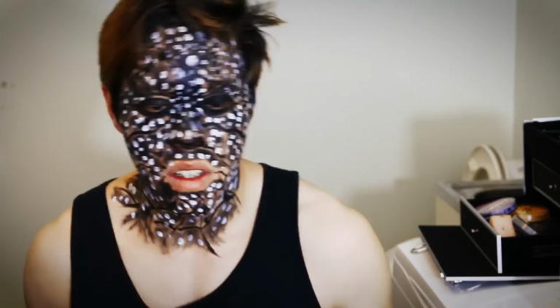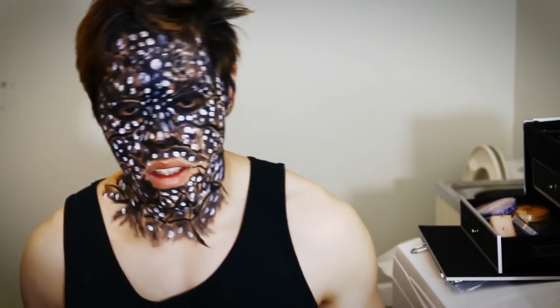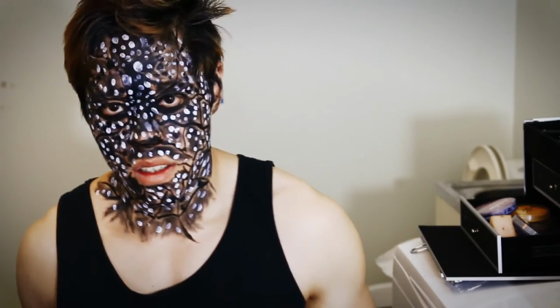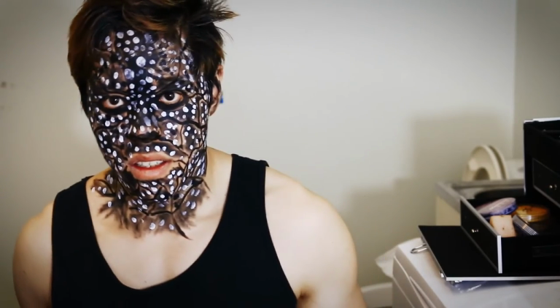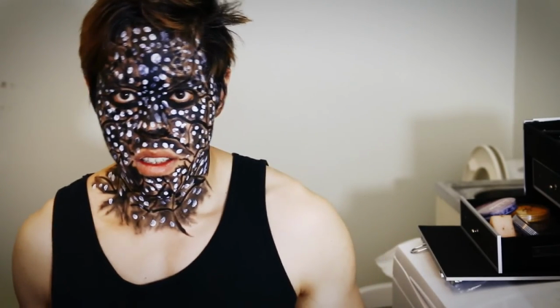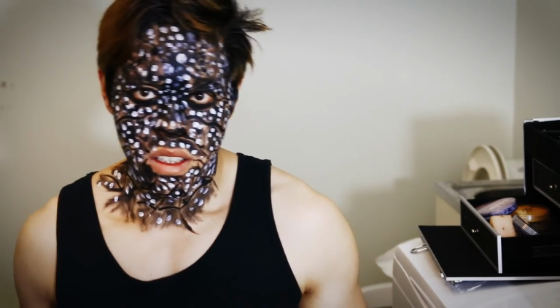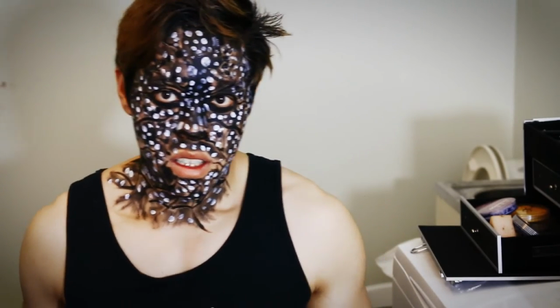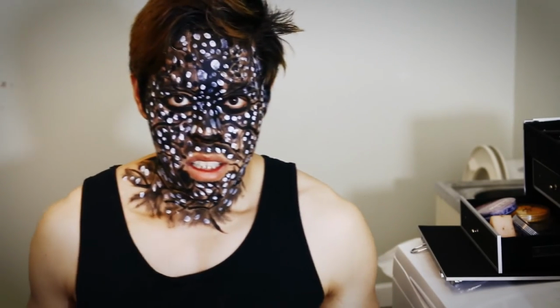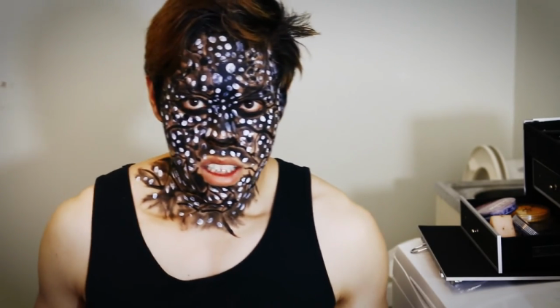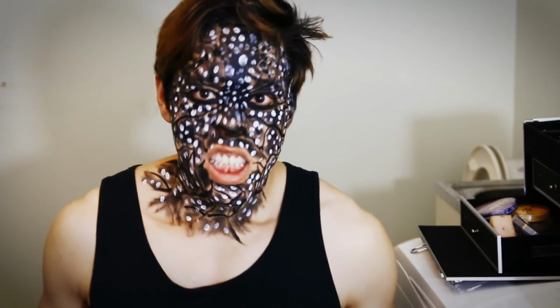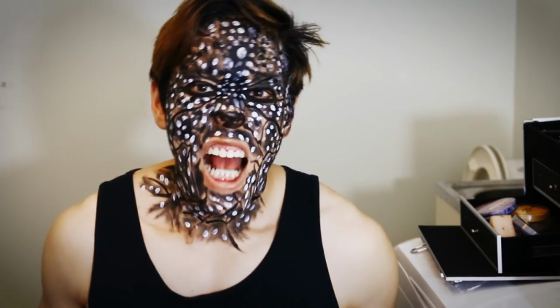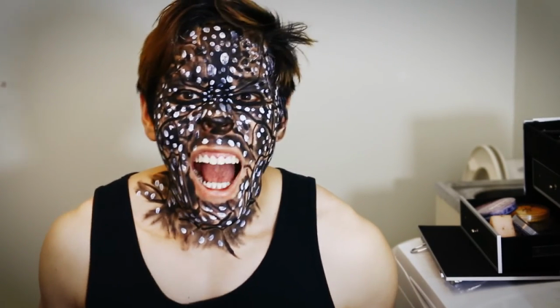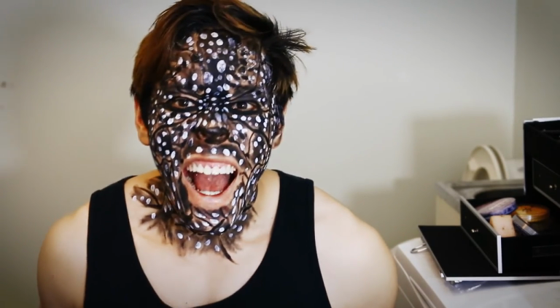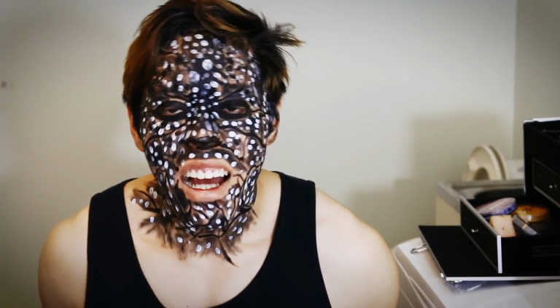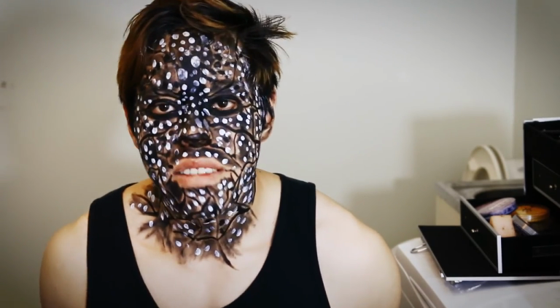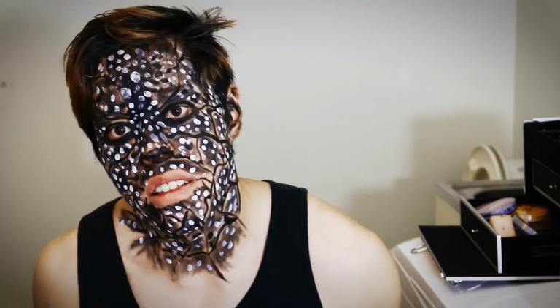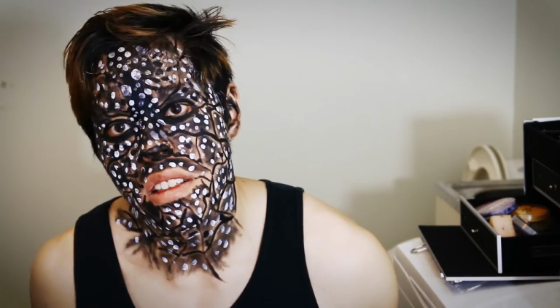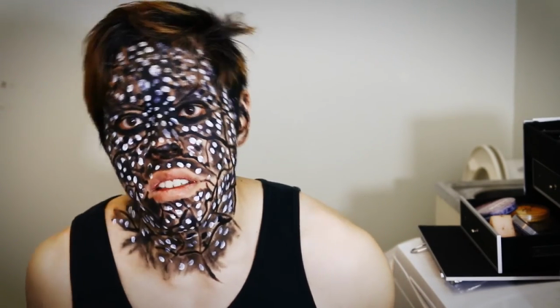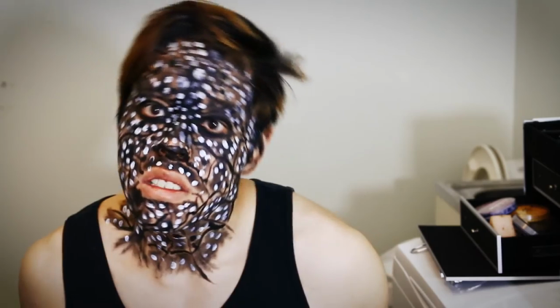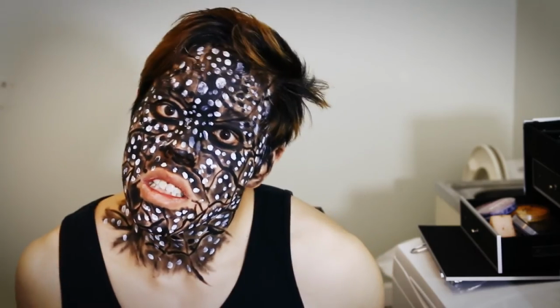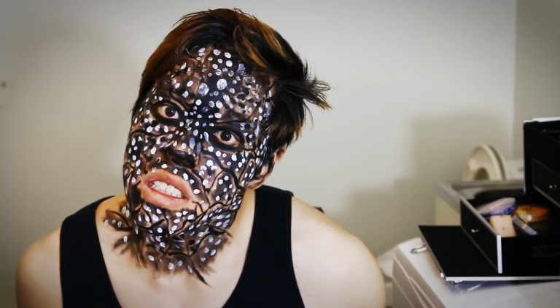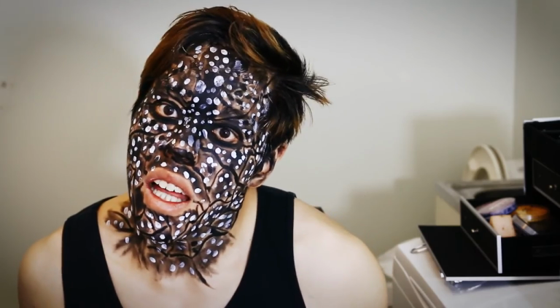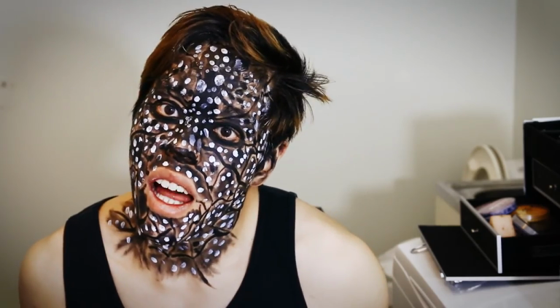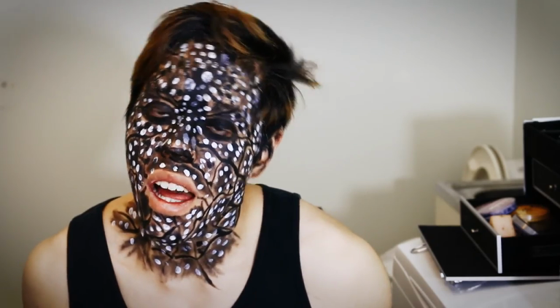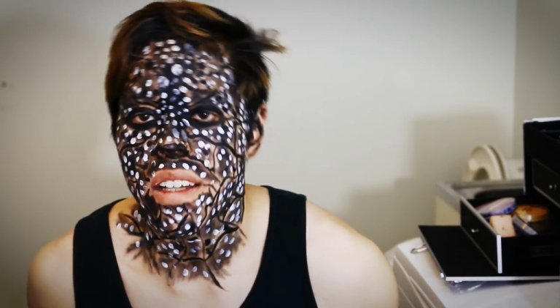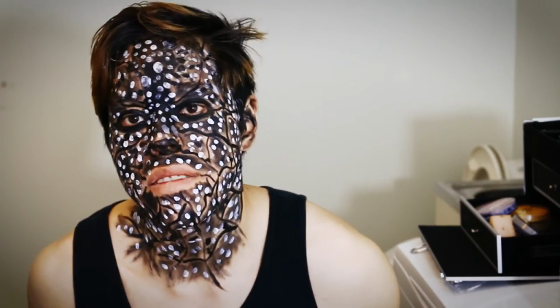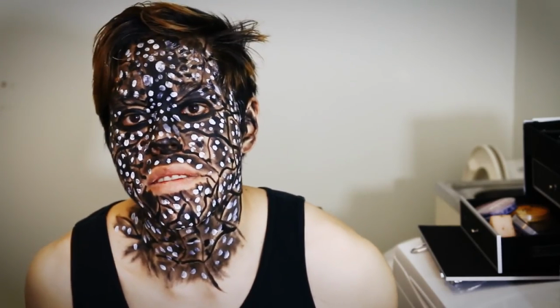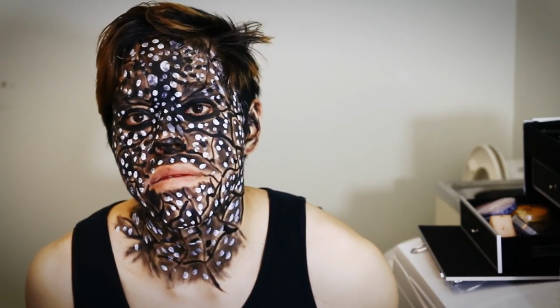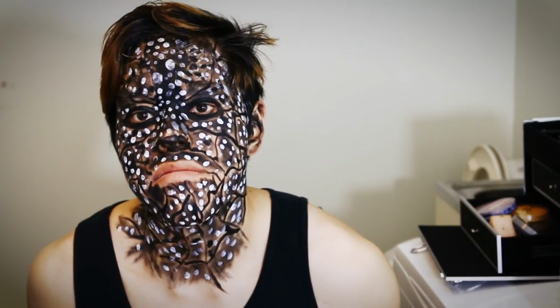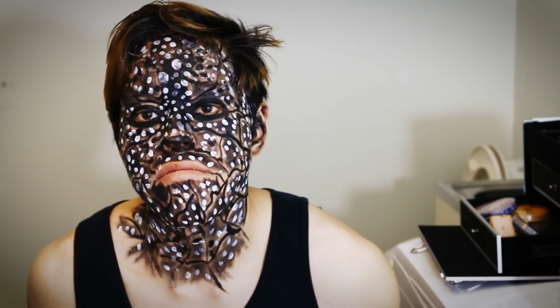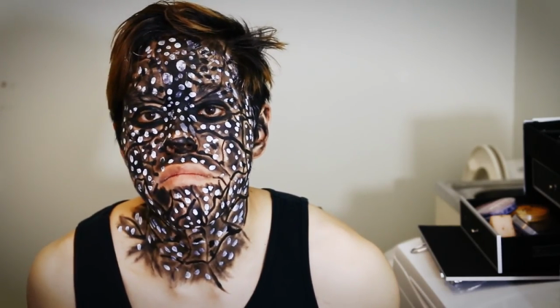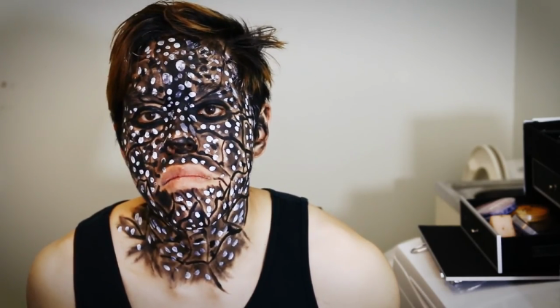But voila! There you have it, that was the face tutorial. Thanks for watching, and see you in the next tutorial.